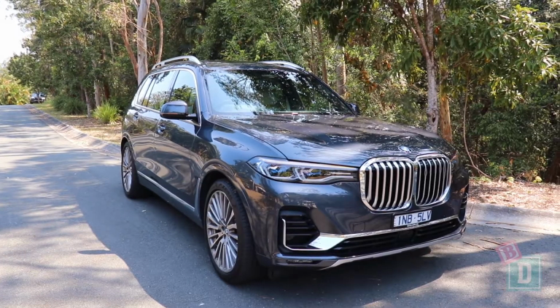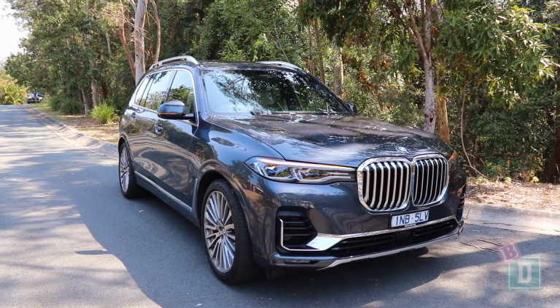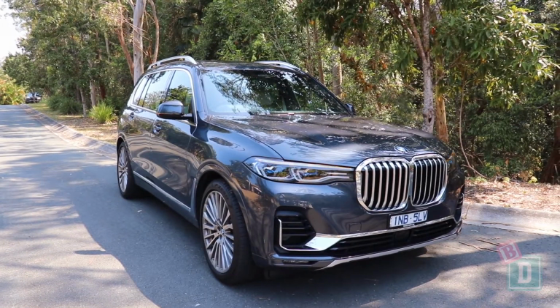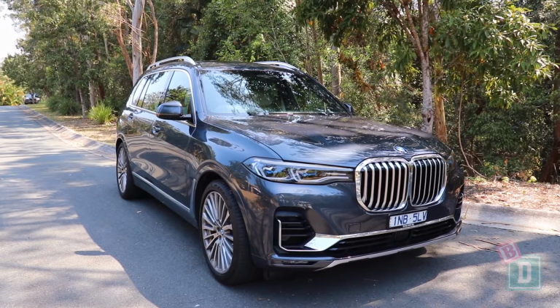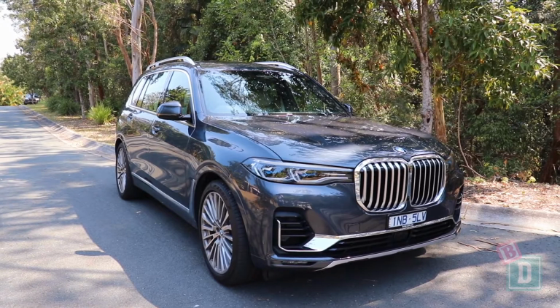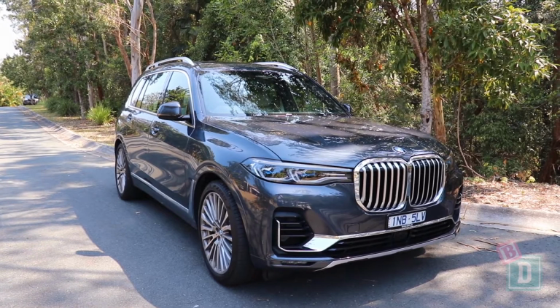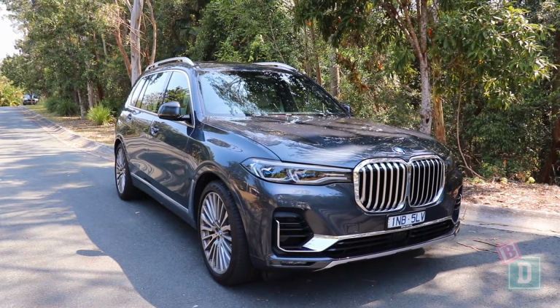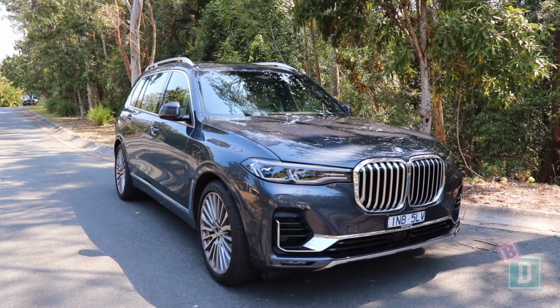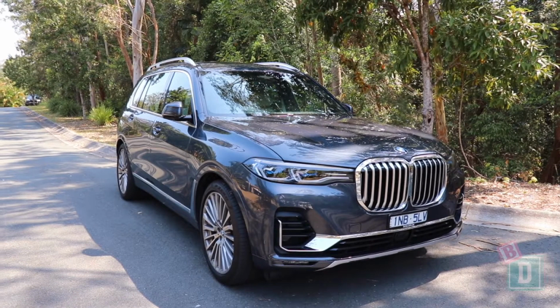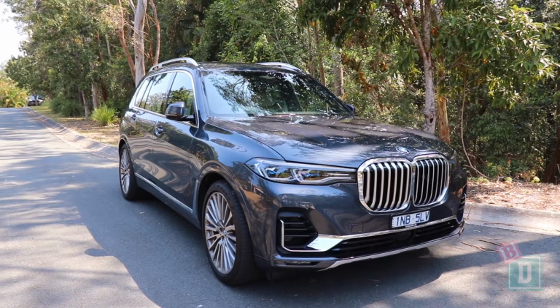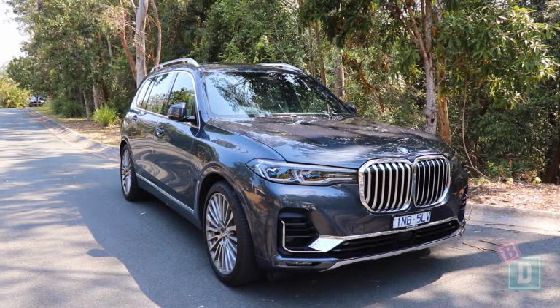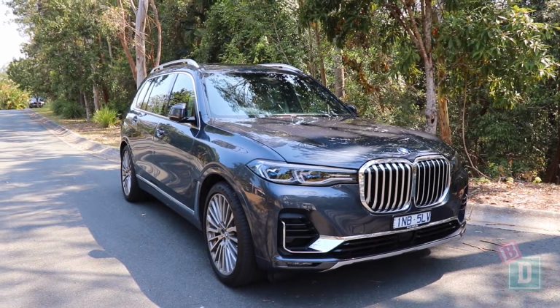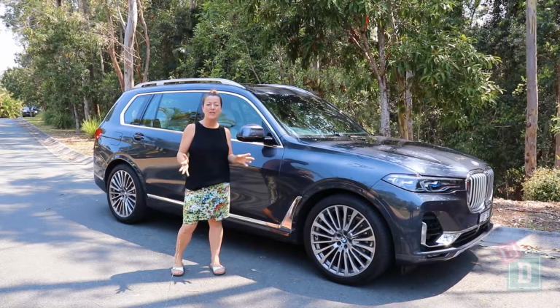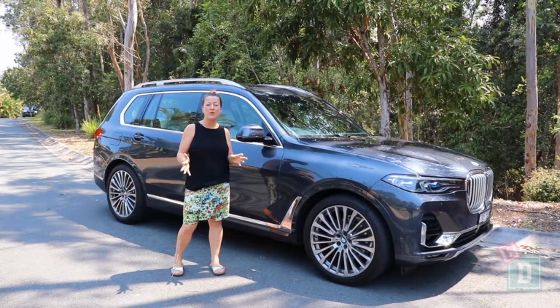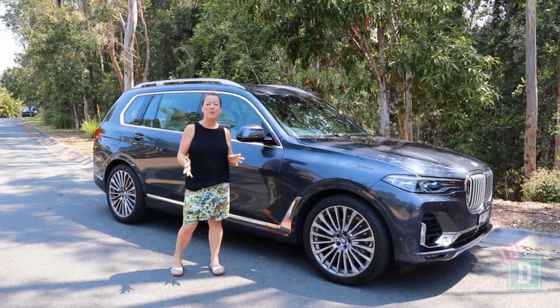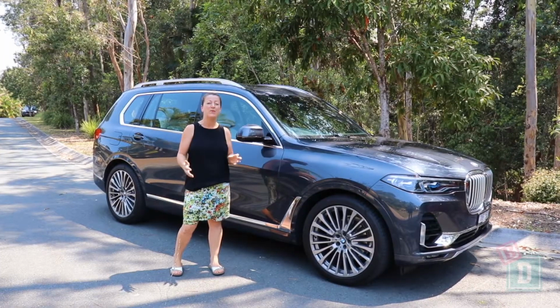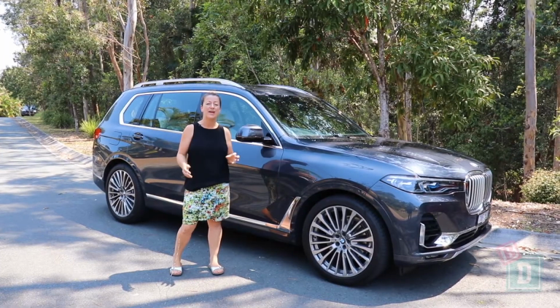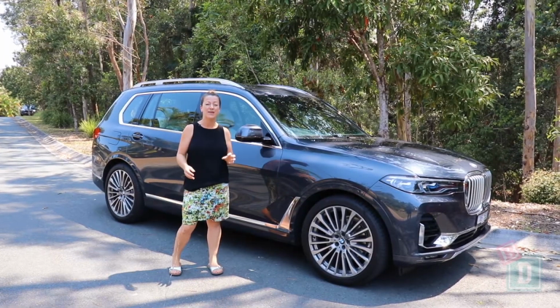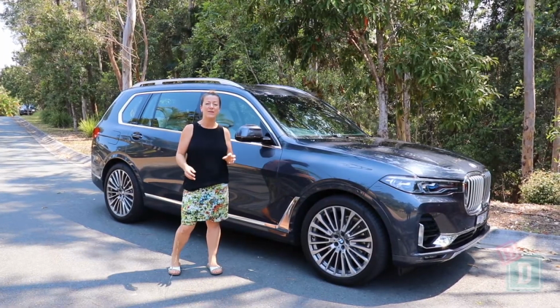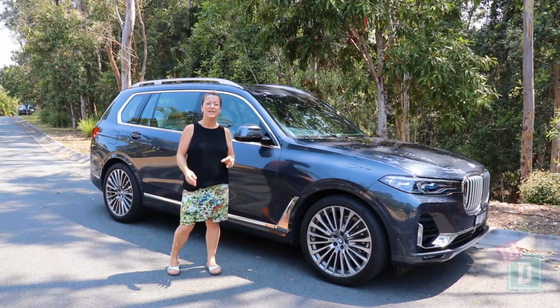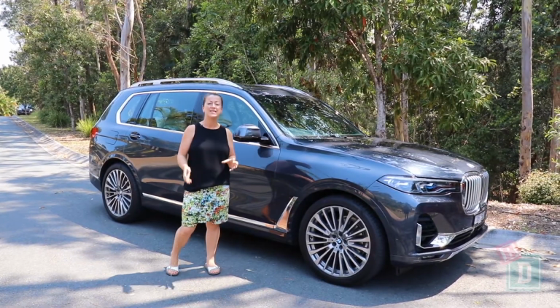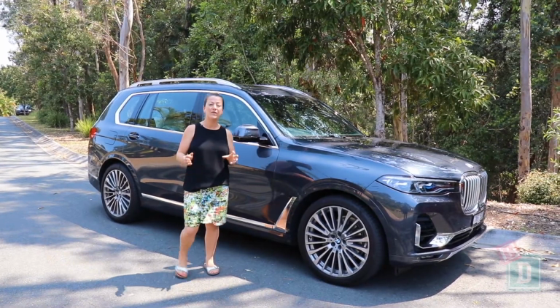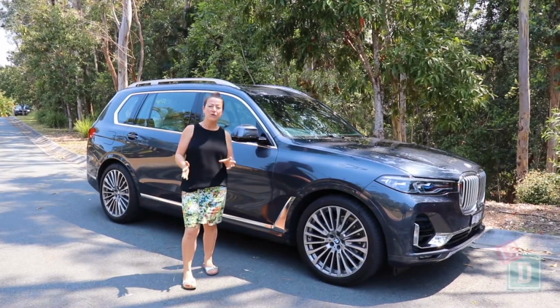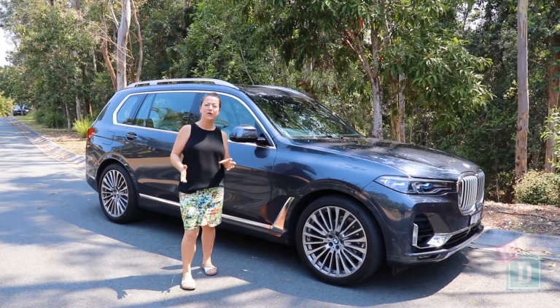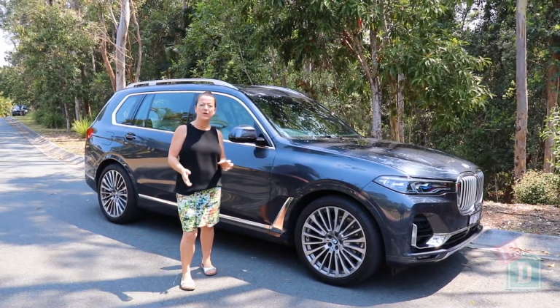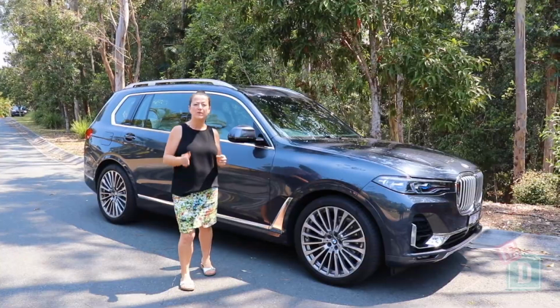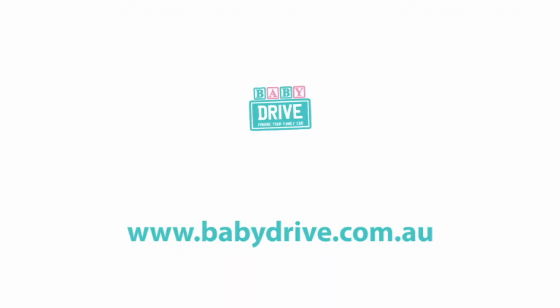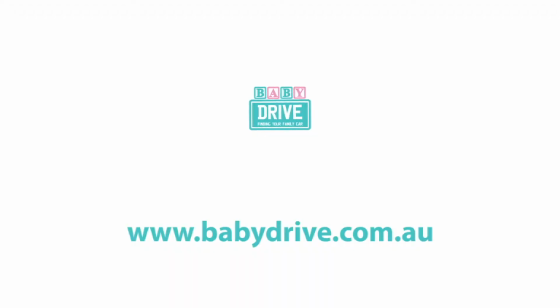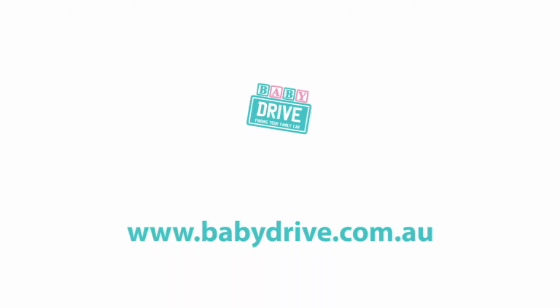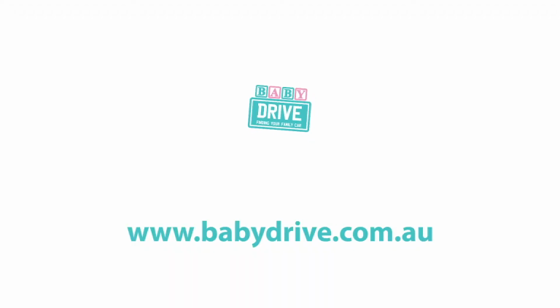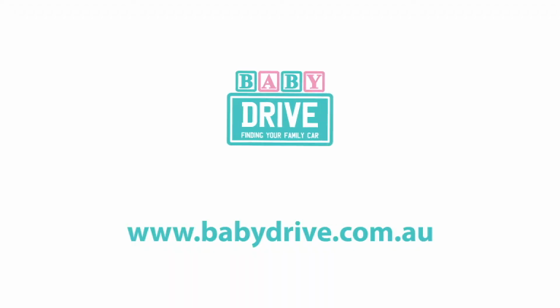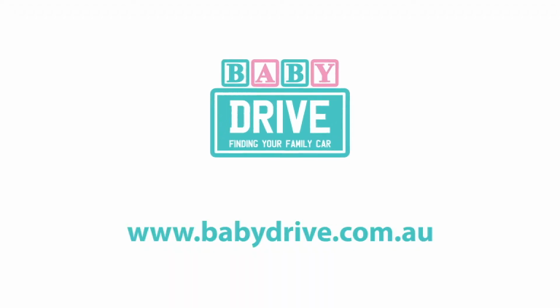It's a really, really good feature. I've really enjoyed my week with the X7. To see the full review go to babydrive.com.au.